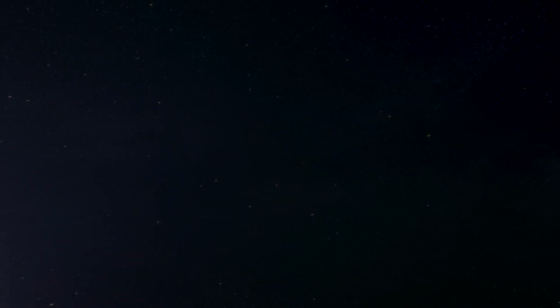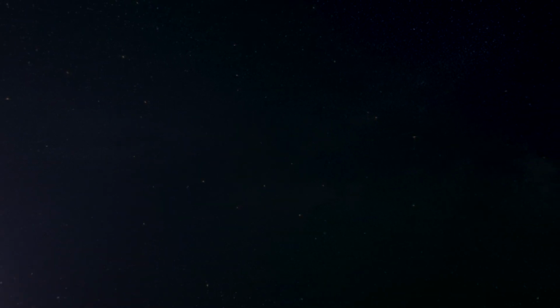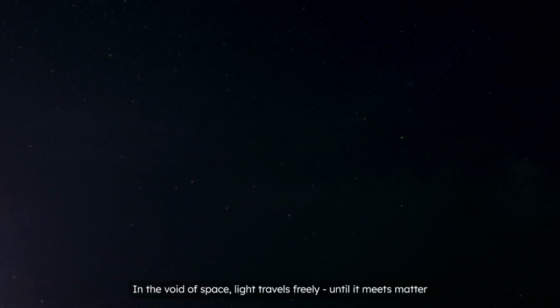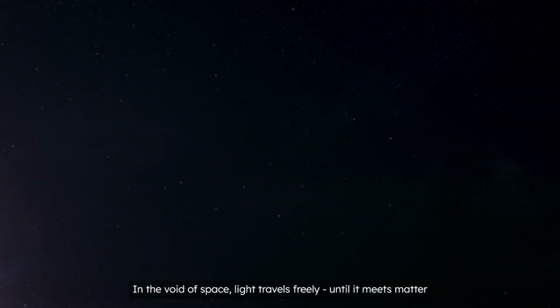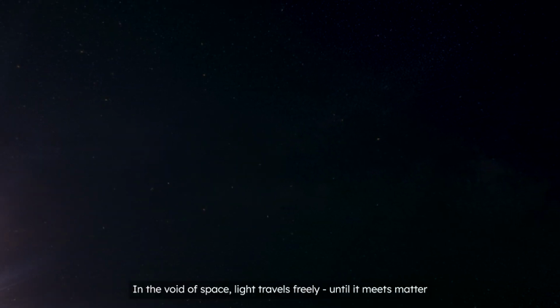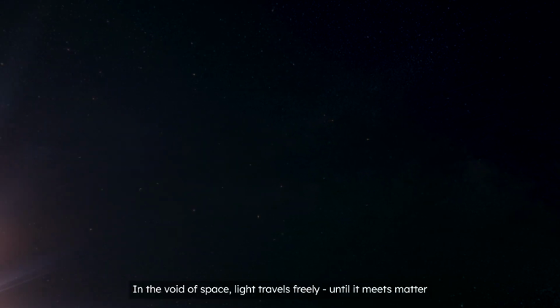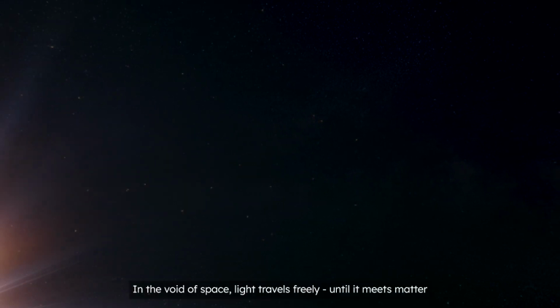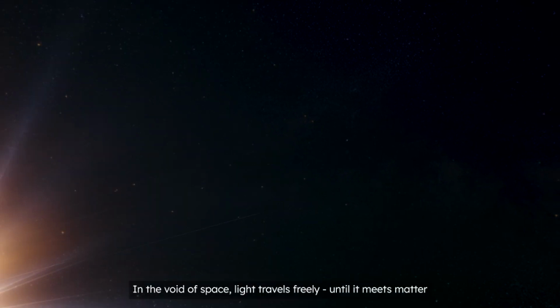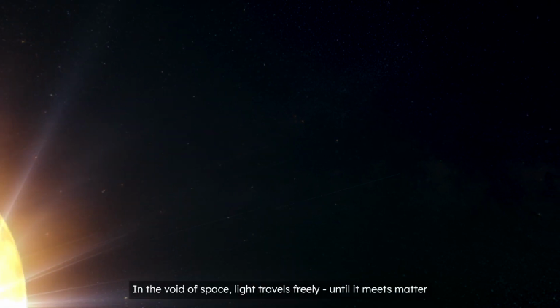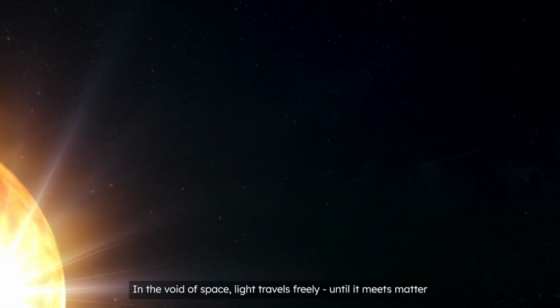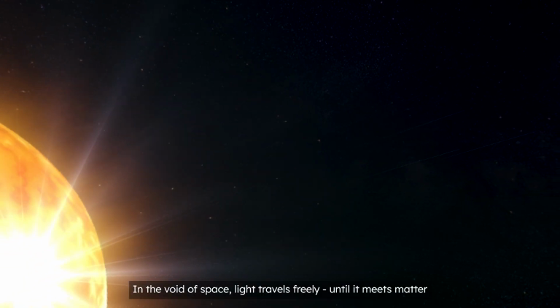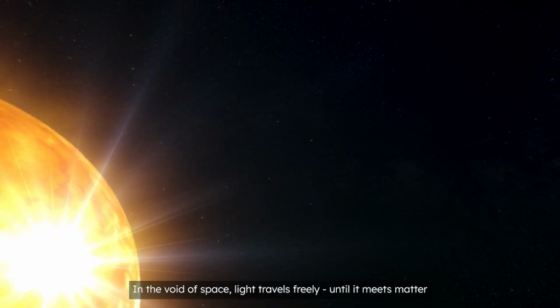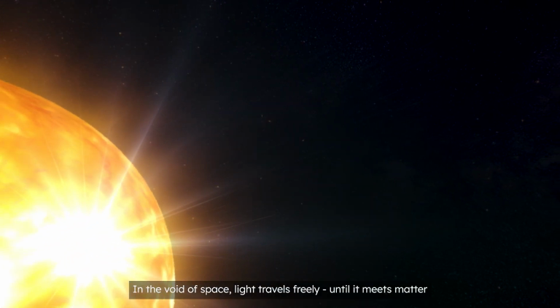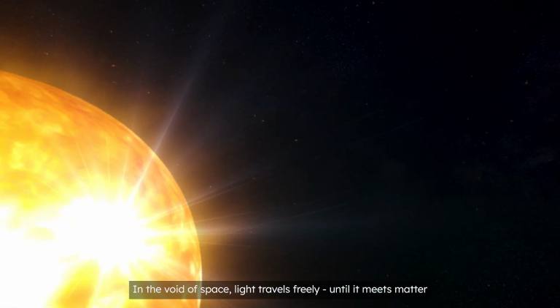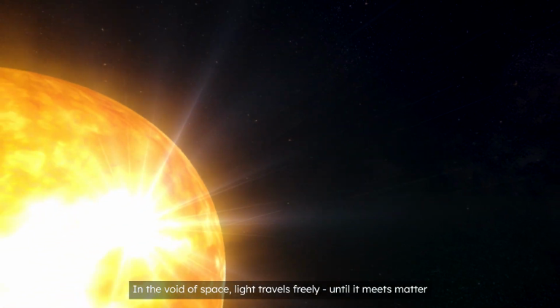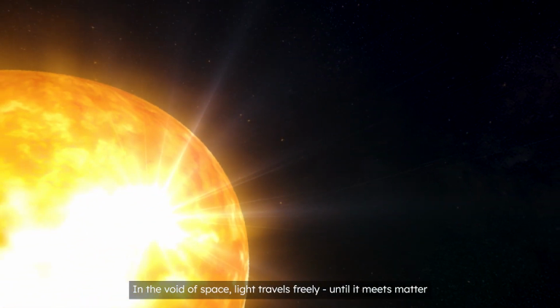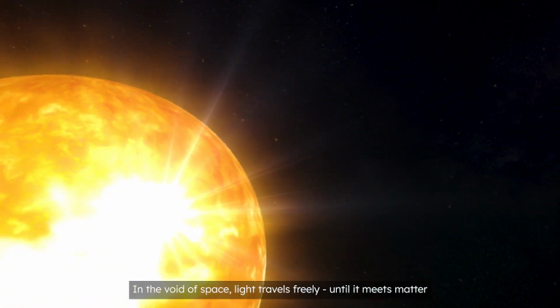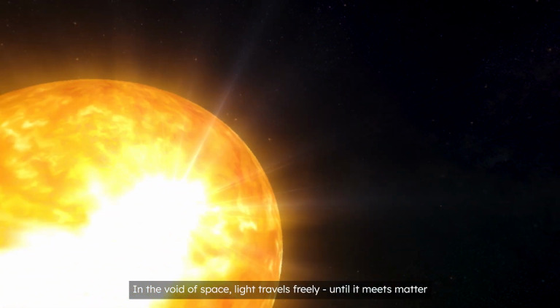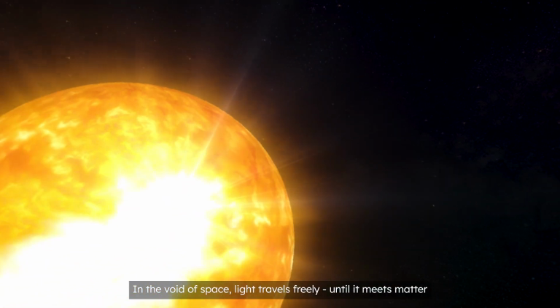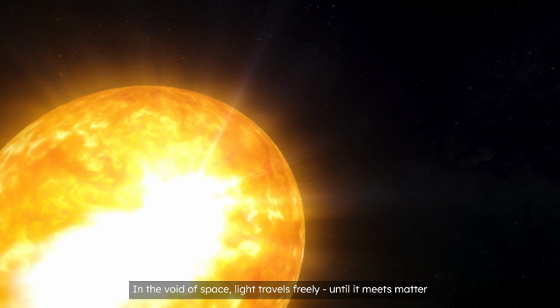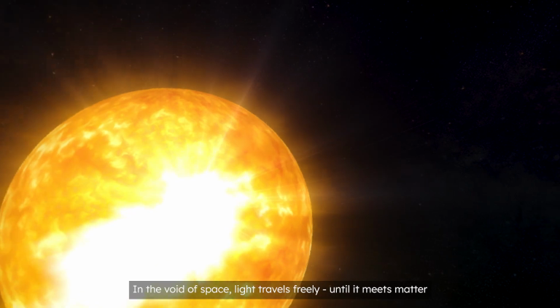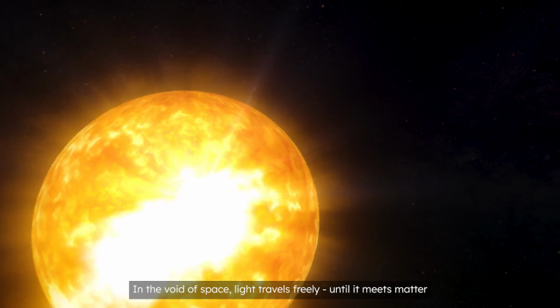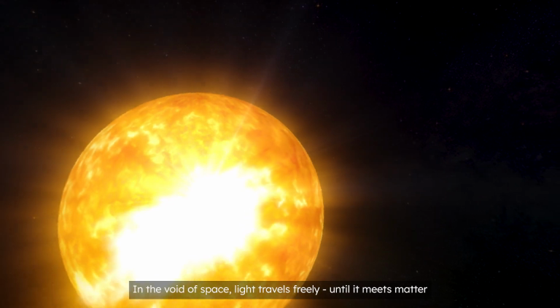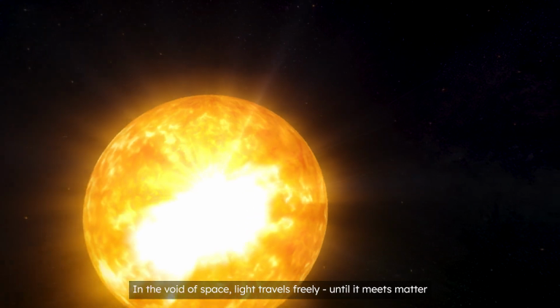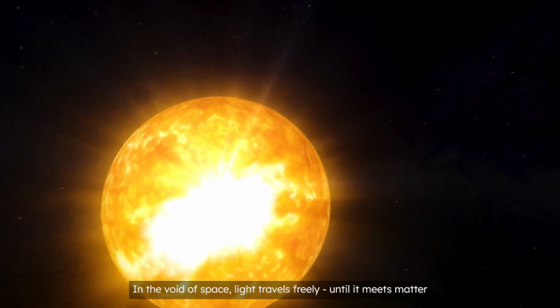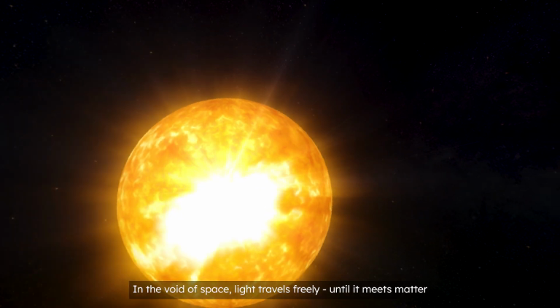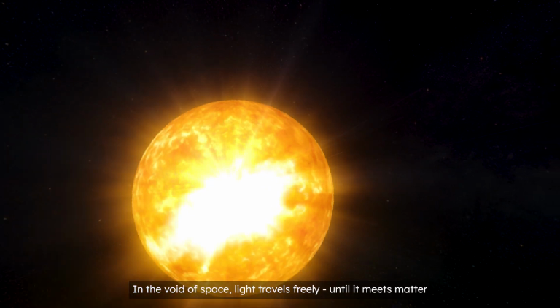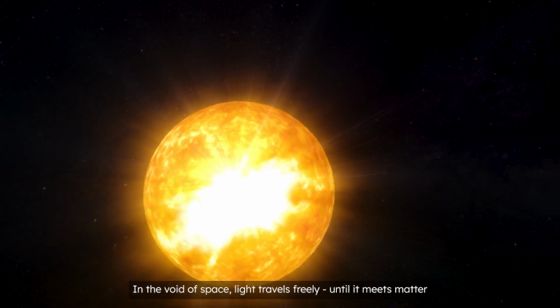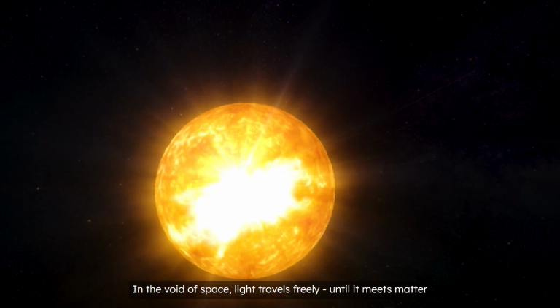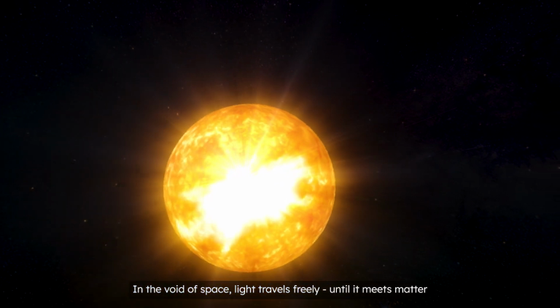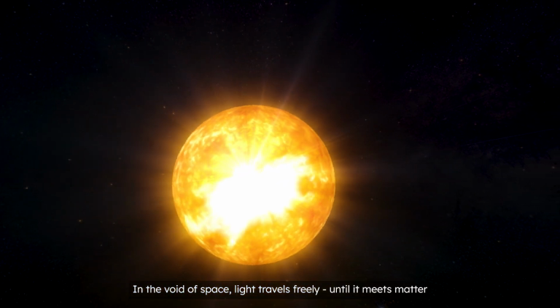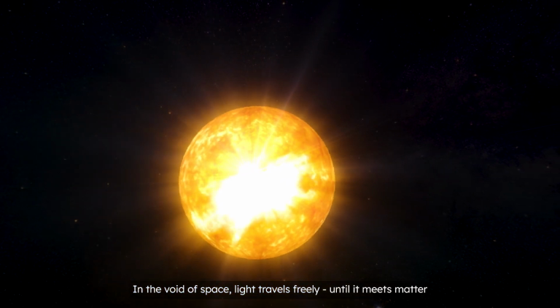In the void of space, light can travel without loss of energy. When it encounters matter, it loses potency.